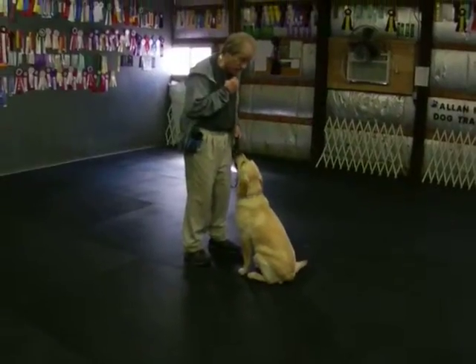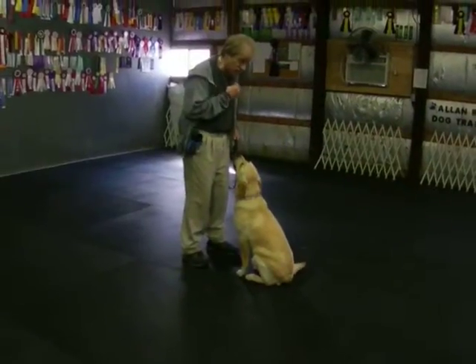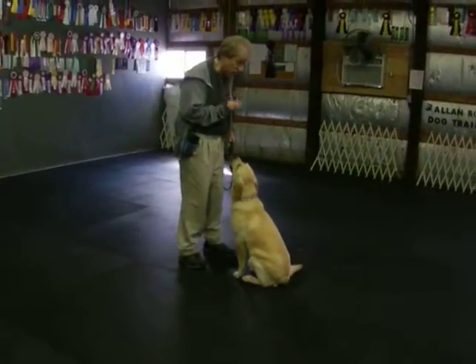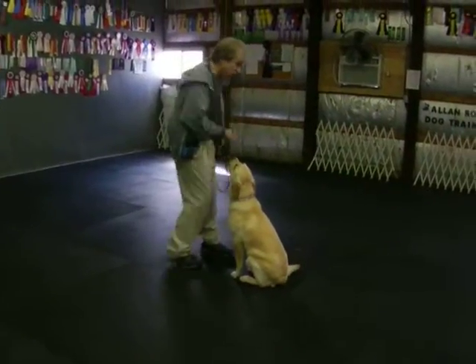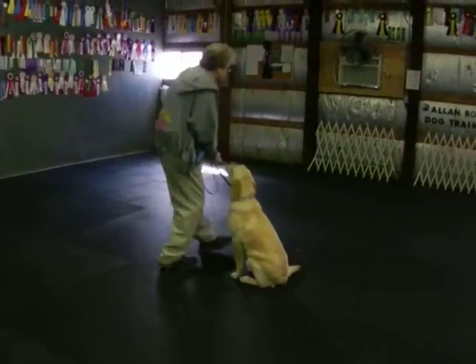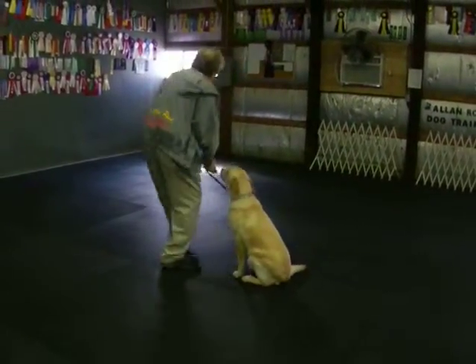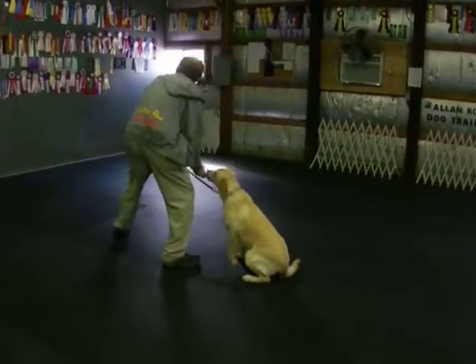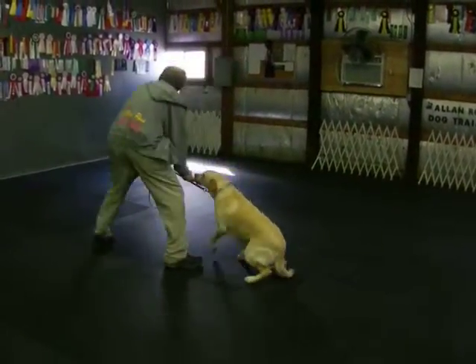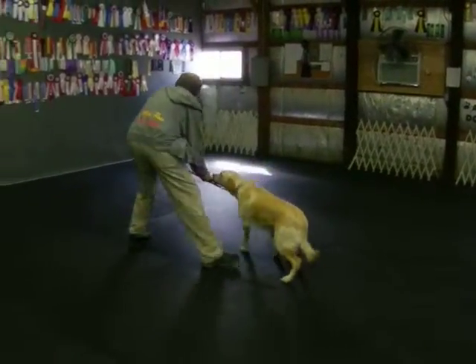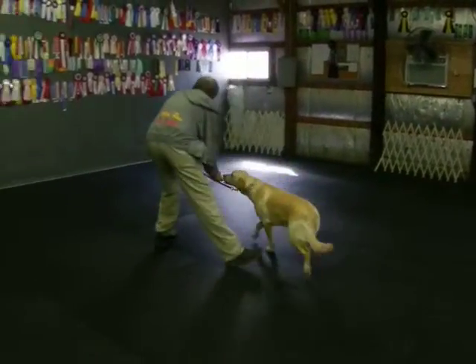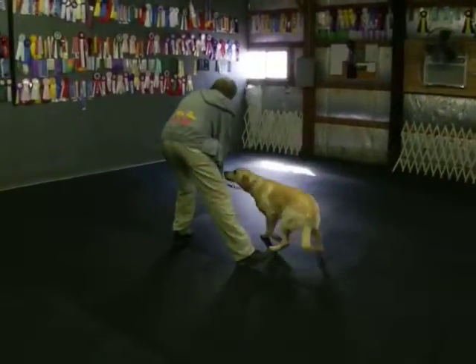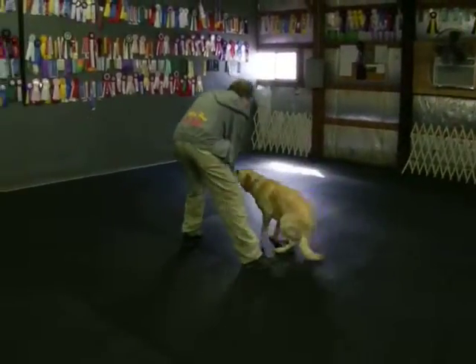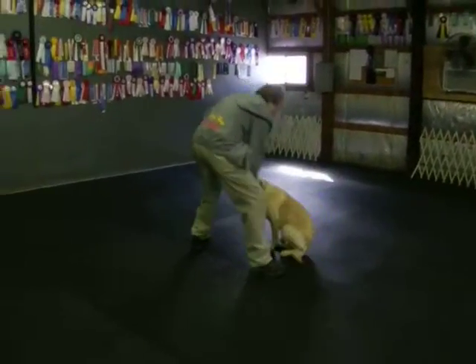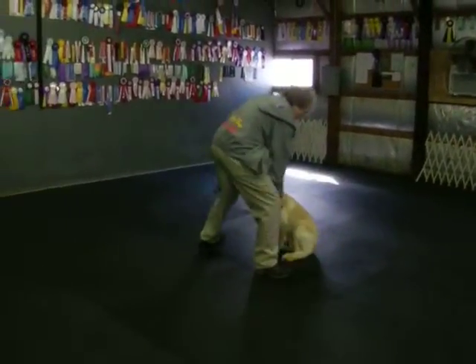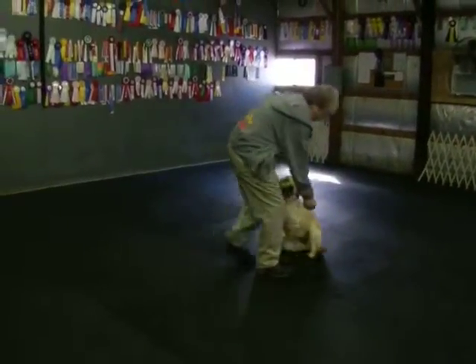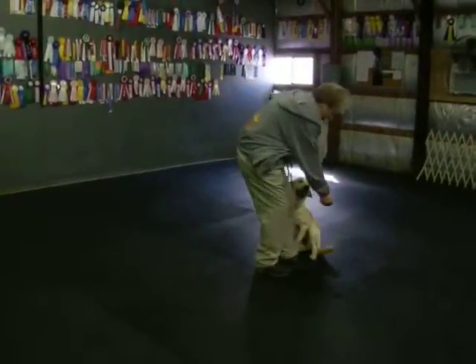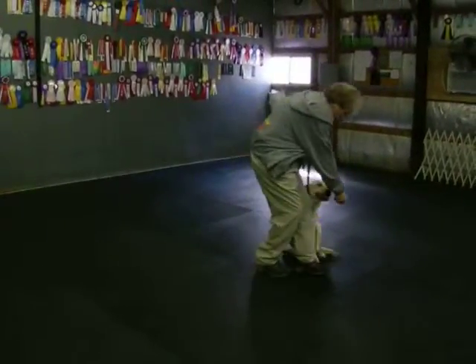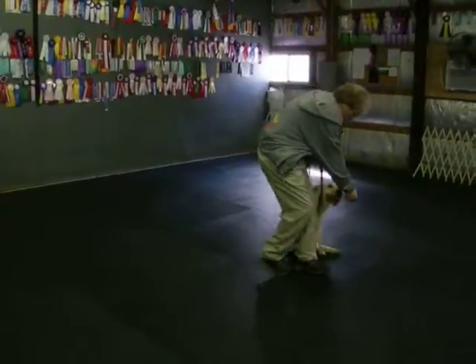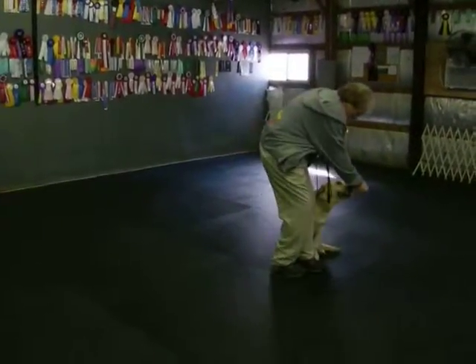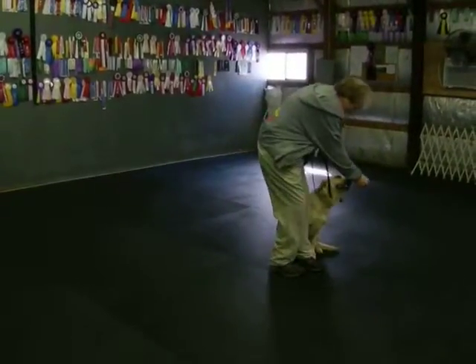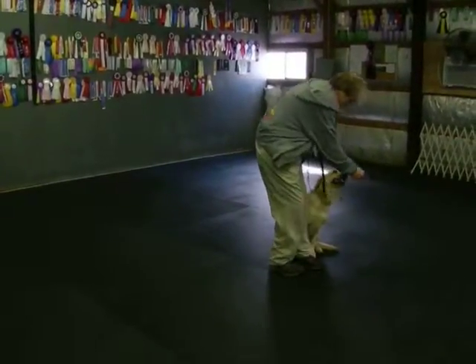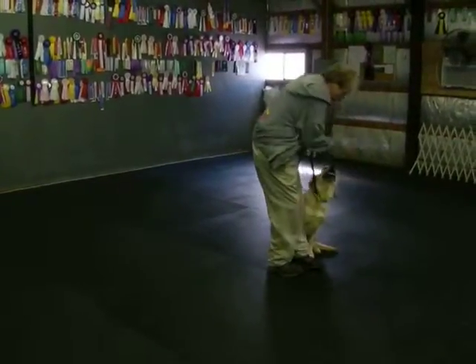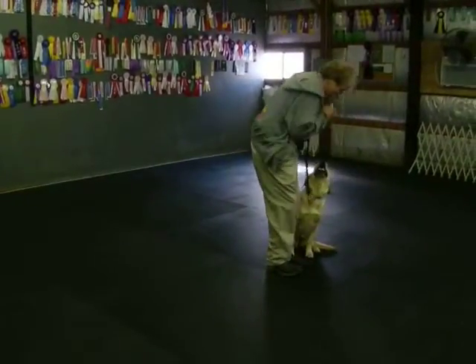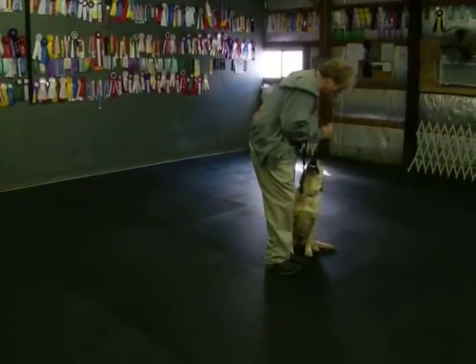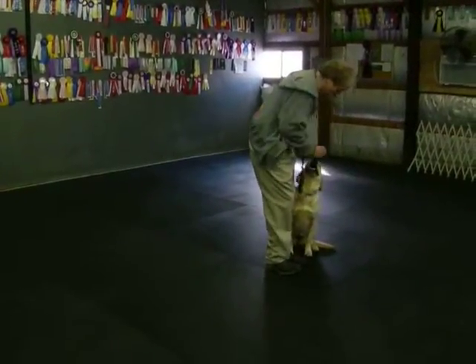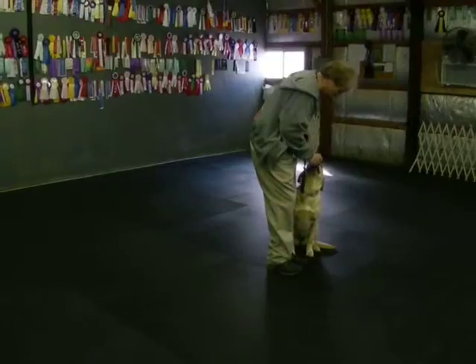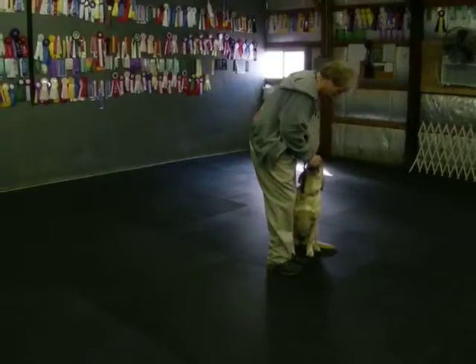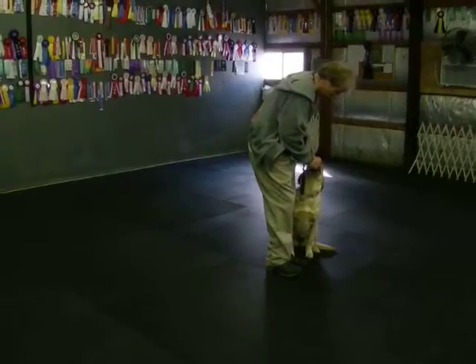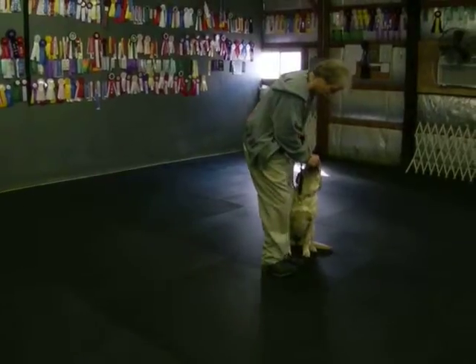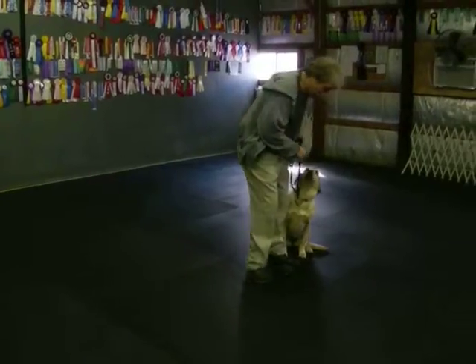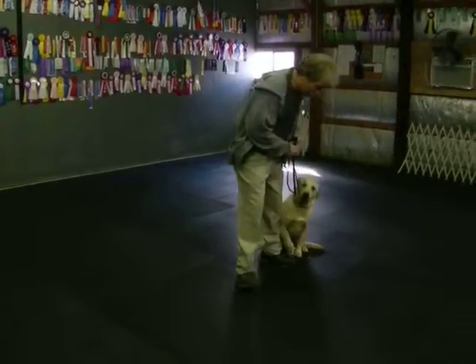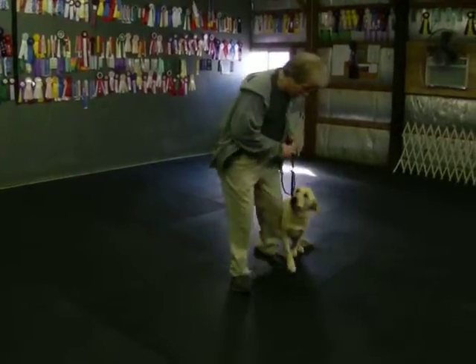Now here's the left finish. Heel — all the way back, around. And she comes and sits there. Heel. Now the down.